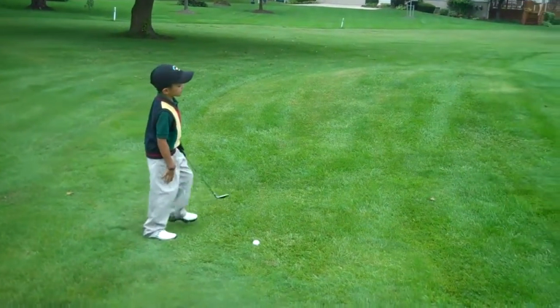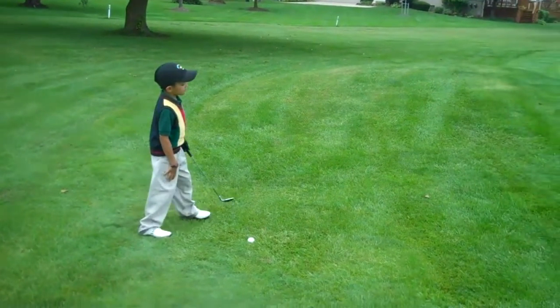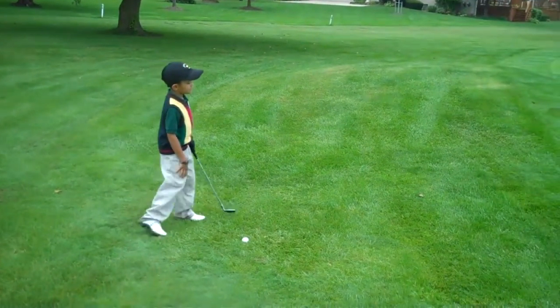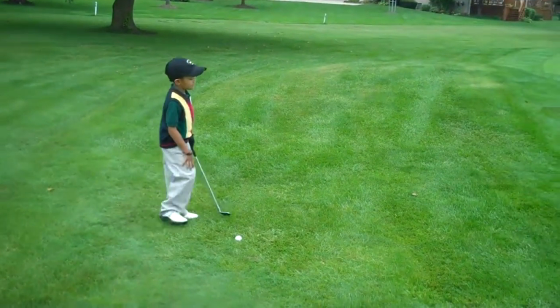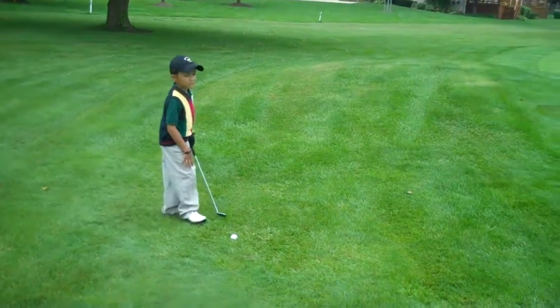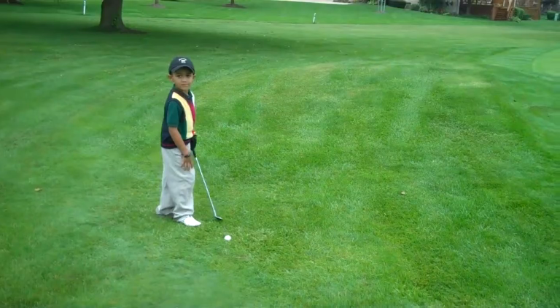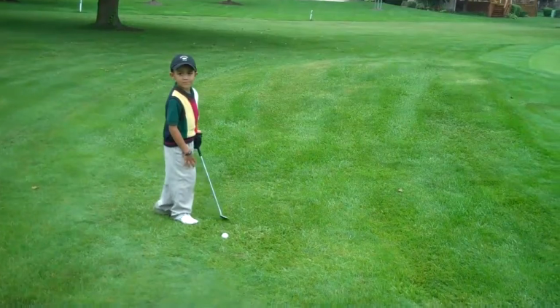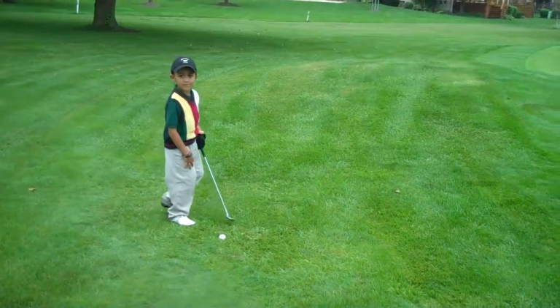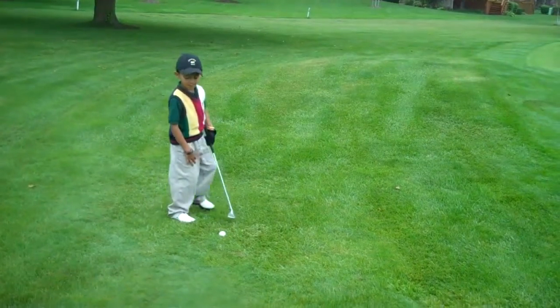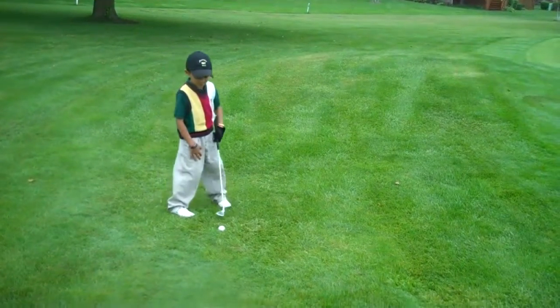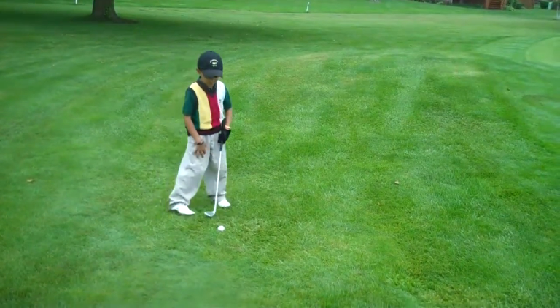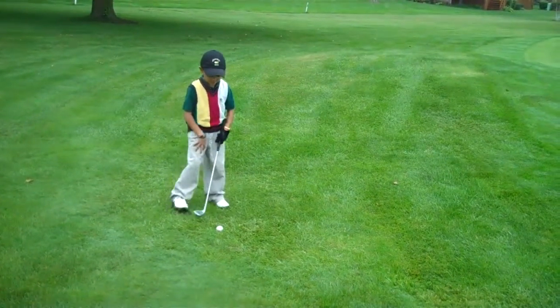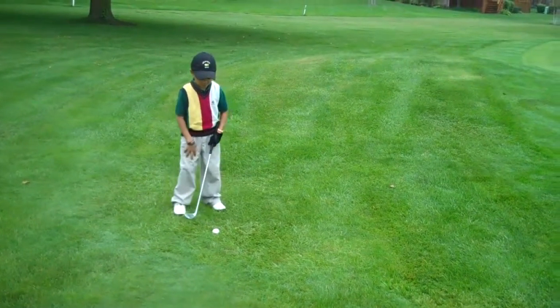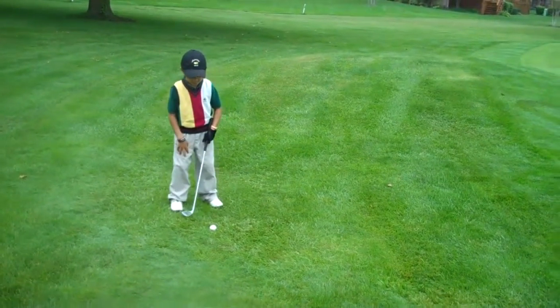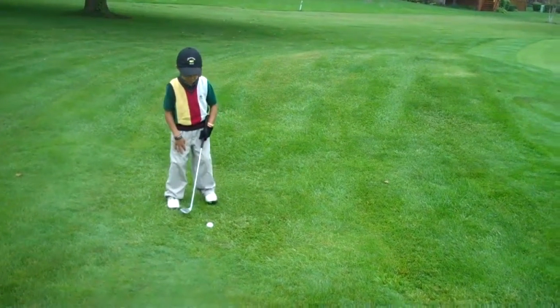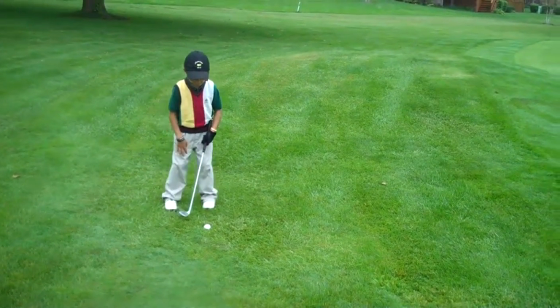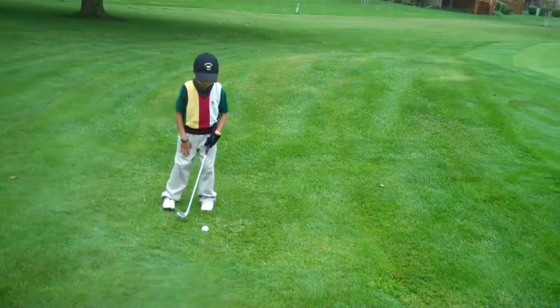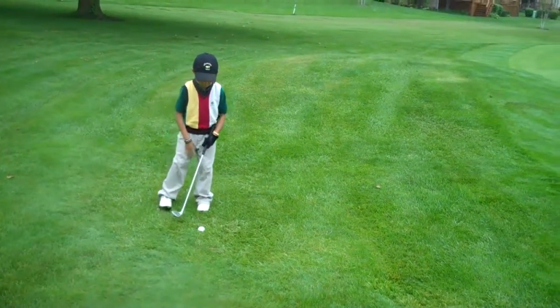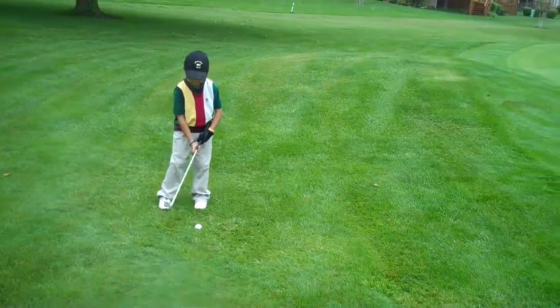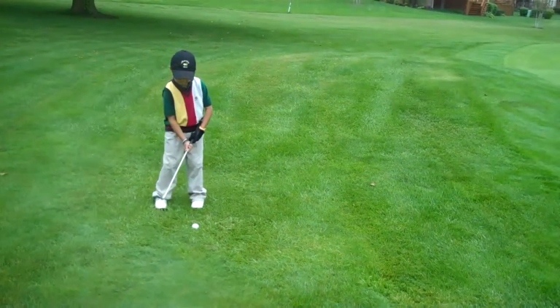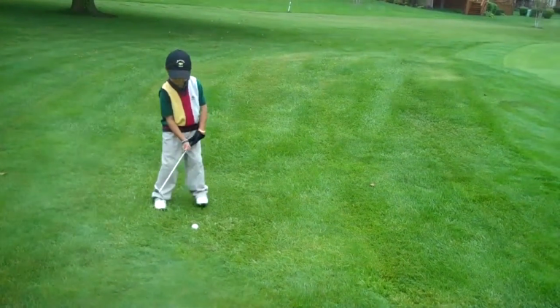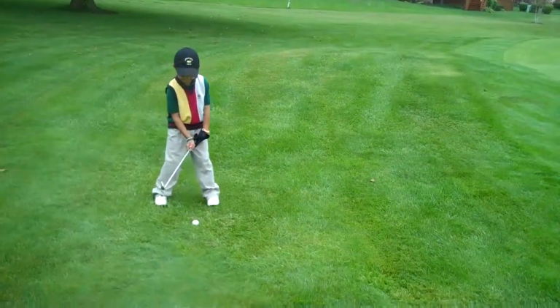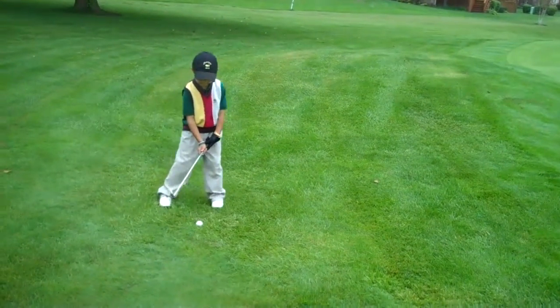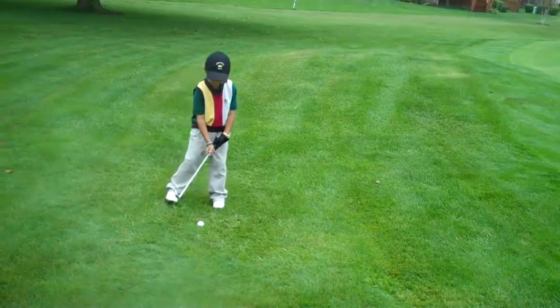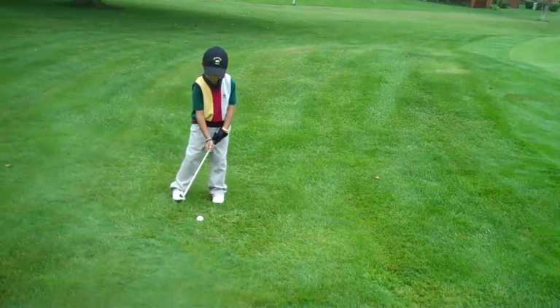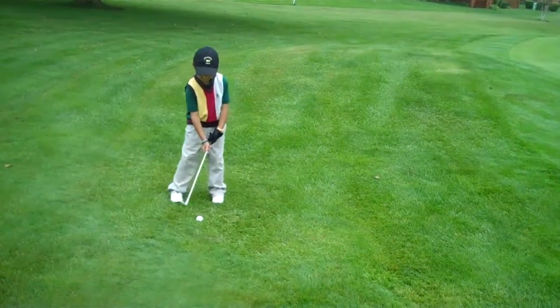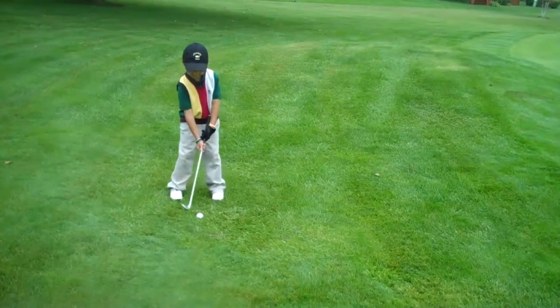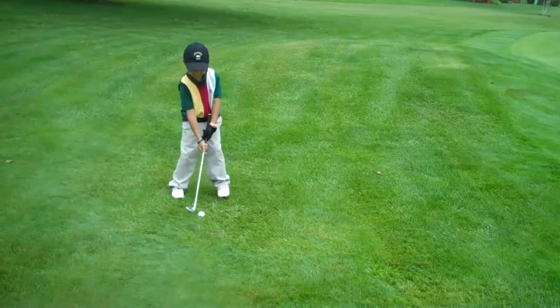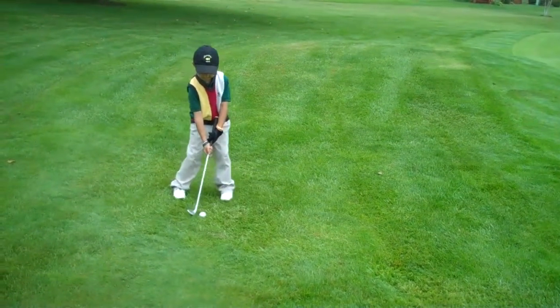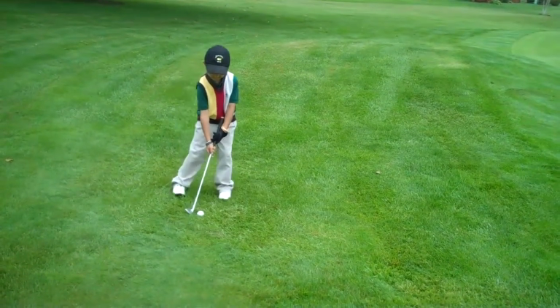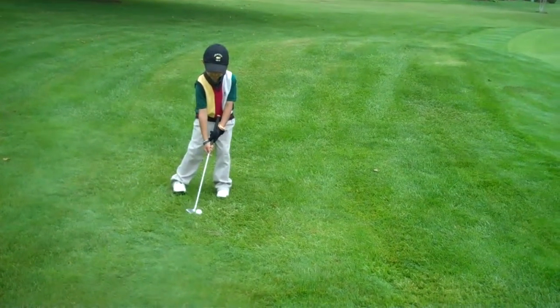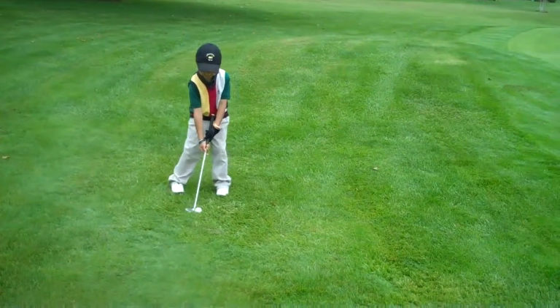All right, let's get this ball close, Troy. Let's have a stress-free third stroke.